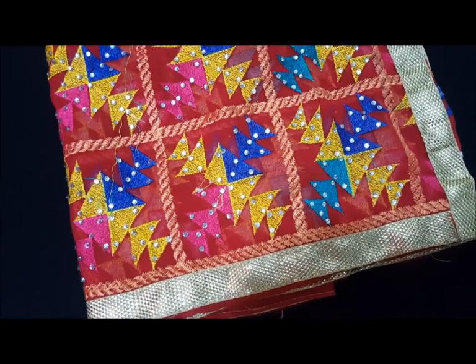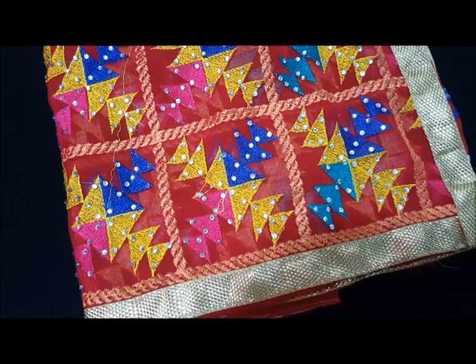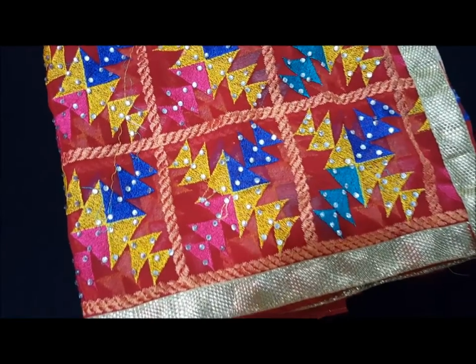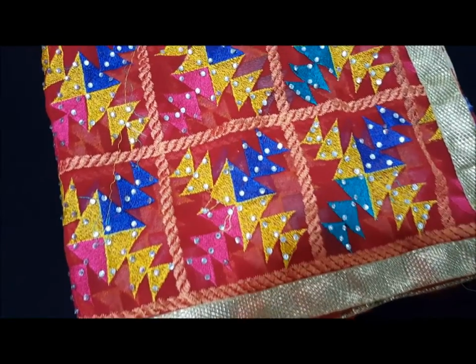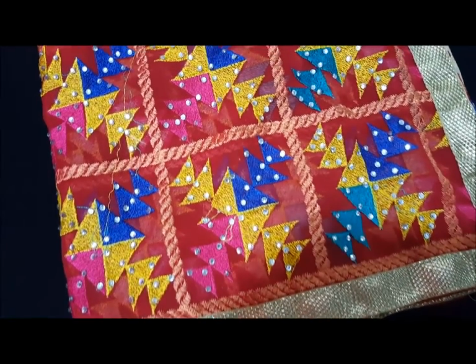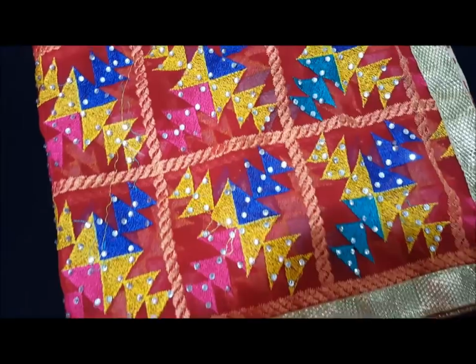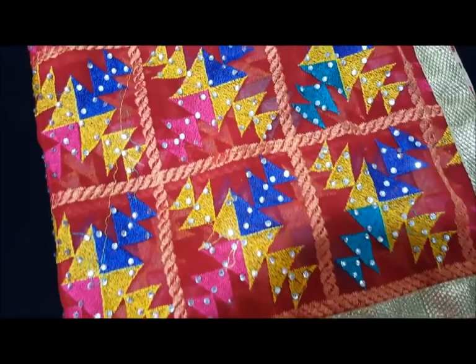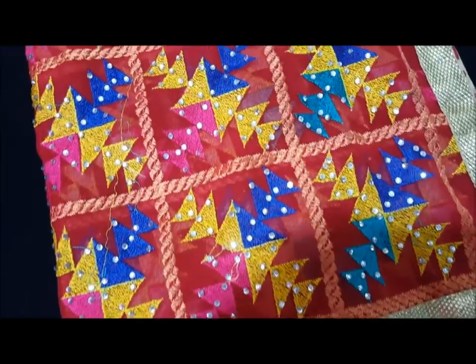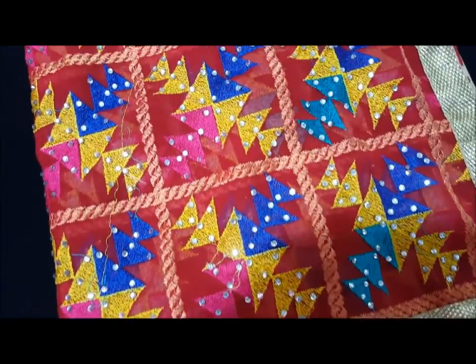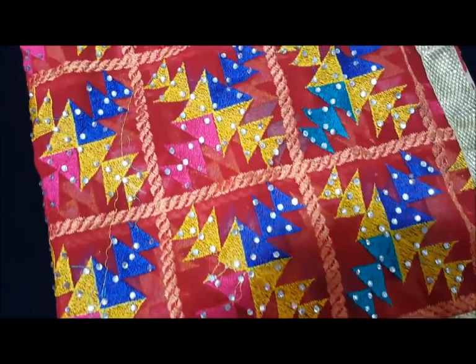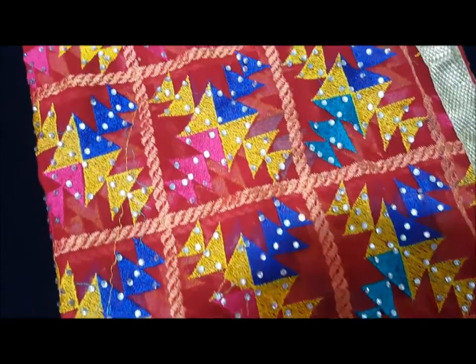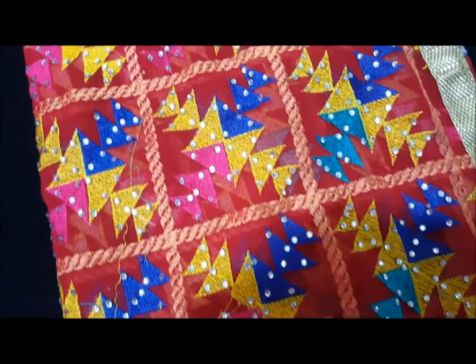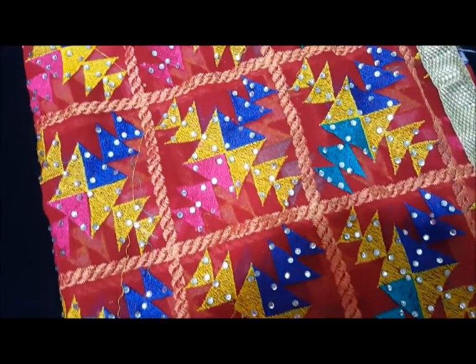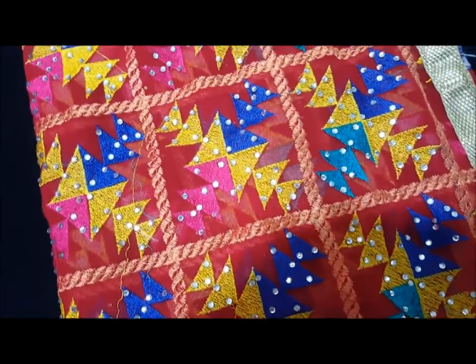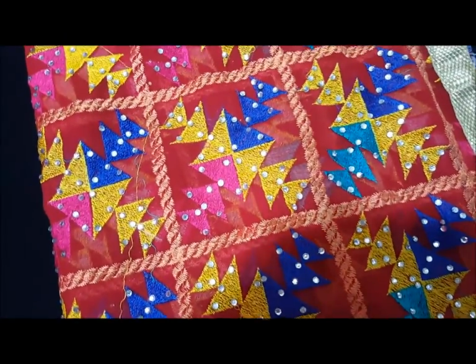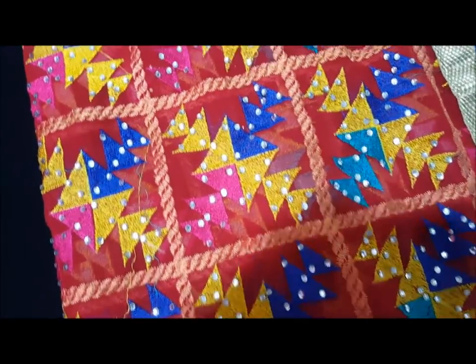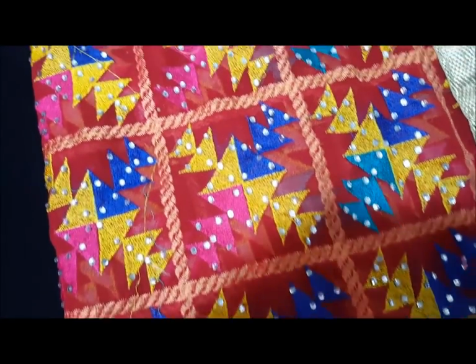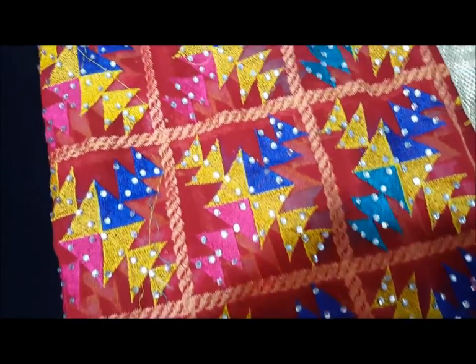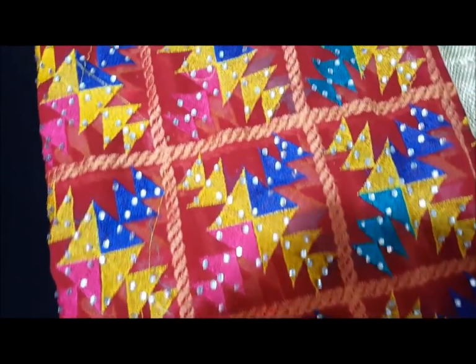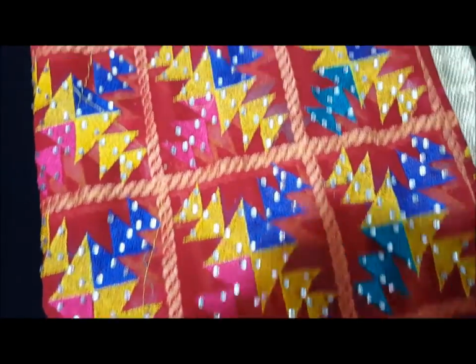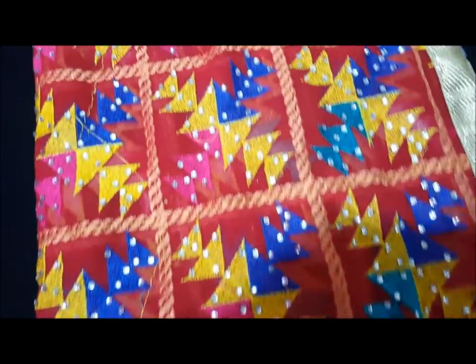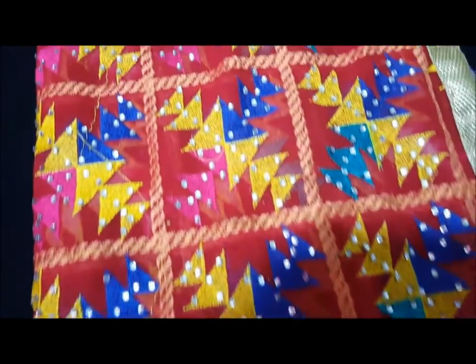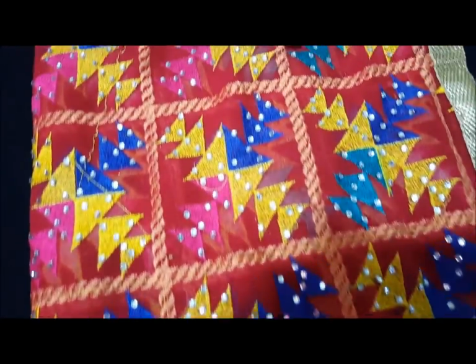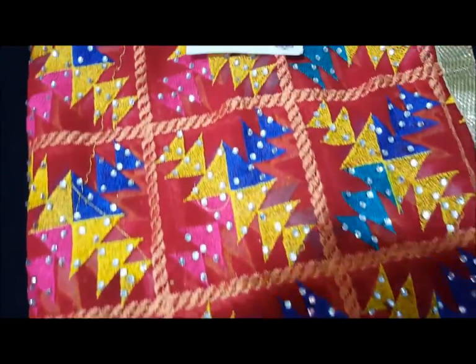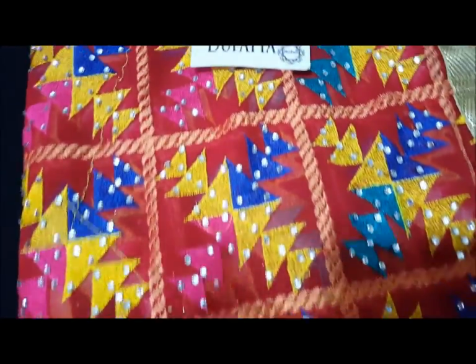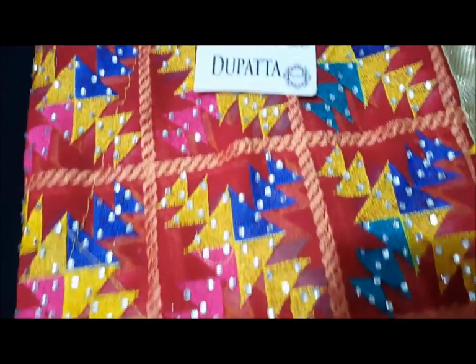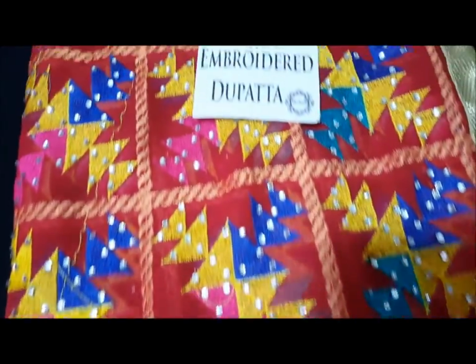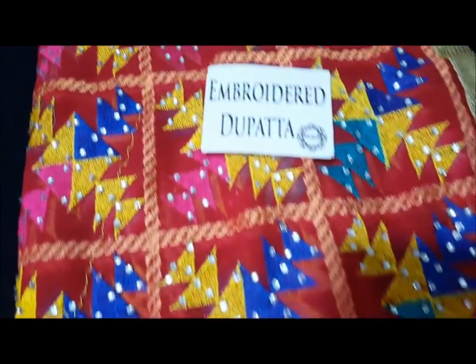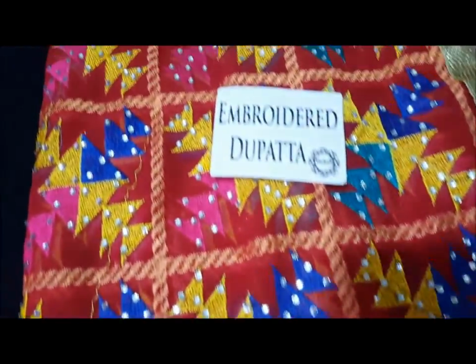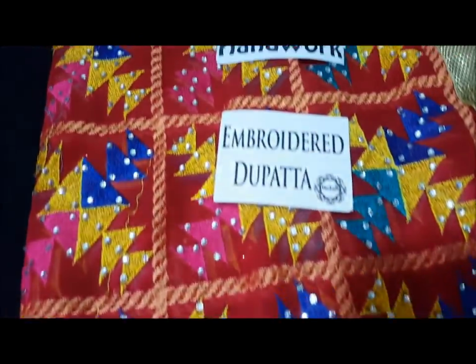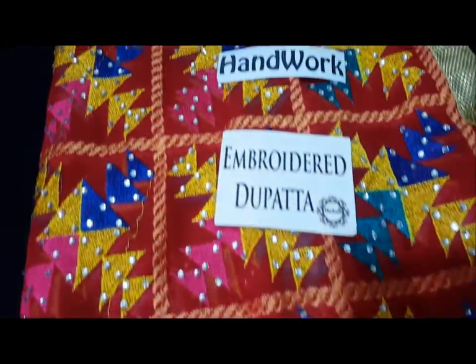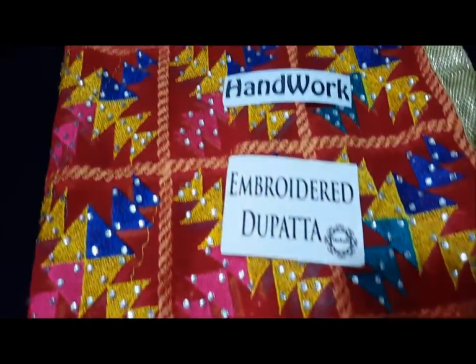Asalaamu alaykum, today we are taking a brand new design. This is a designer outfit, and I will be showcasing it in this video.